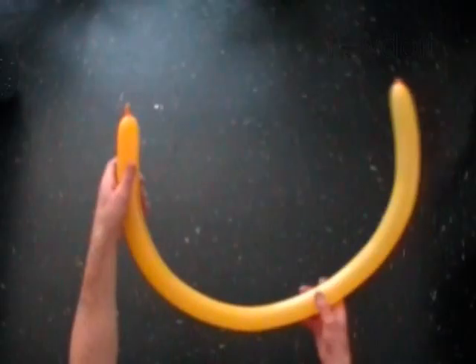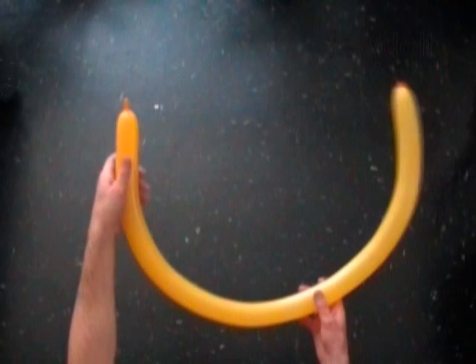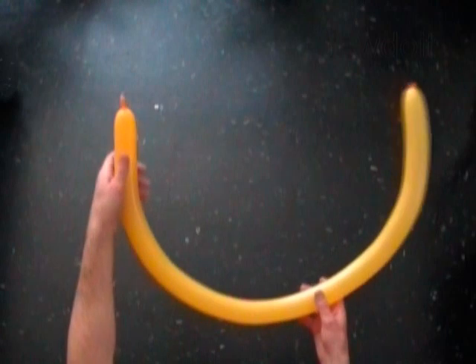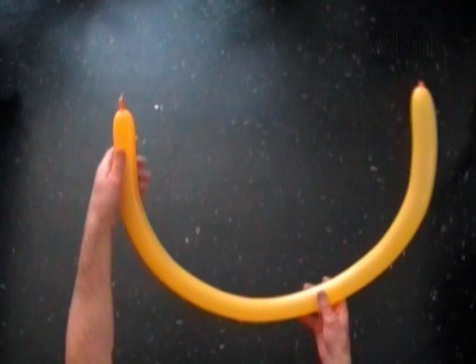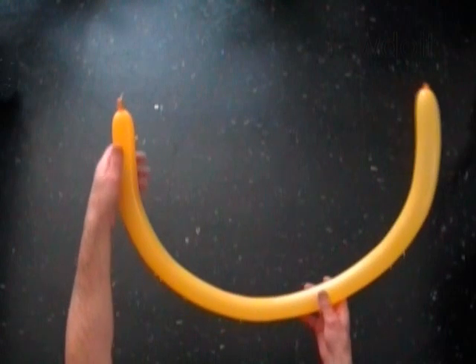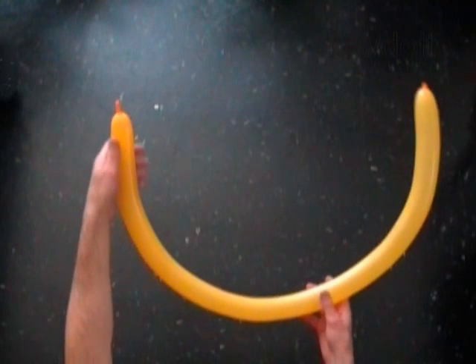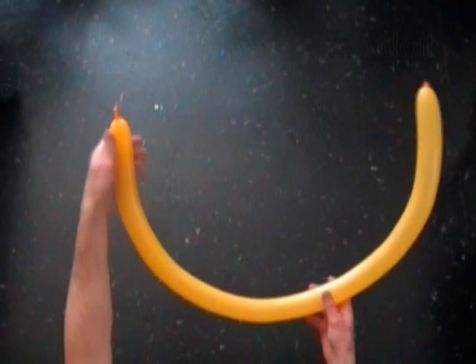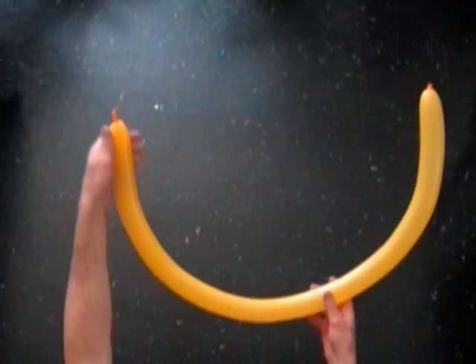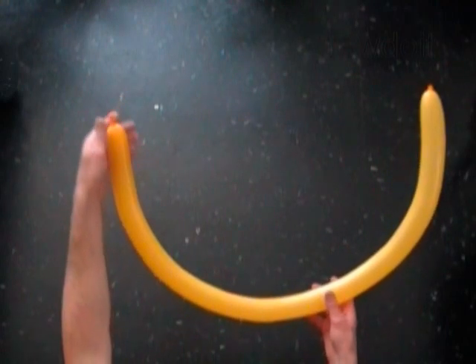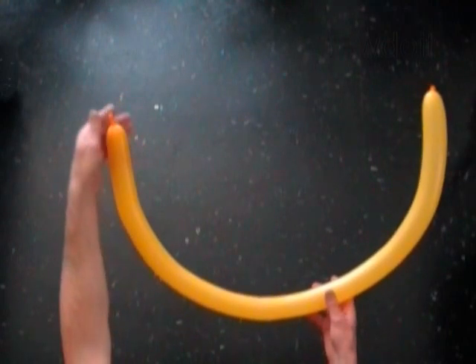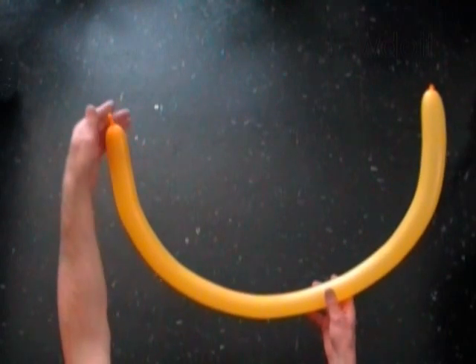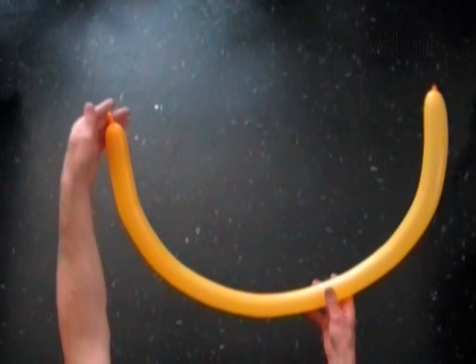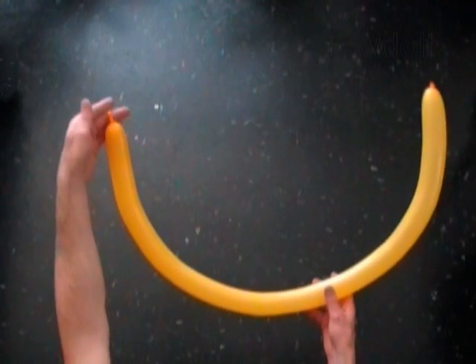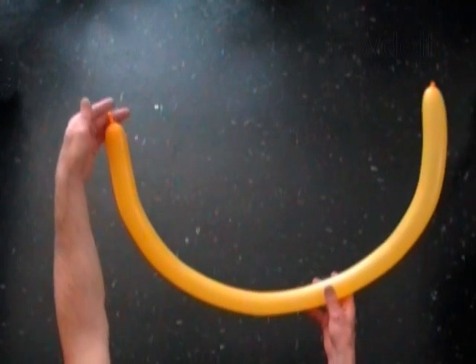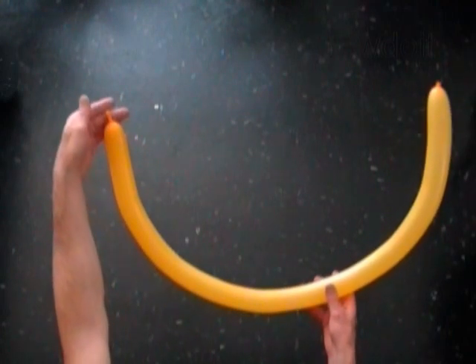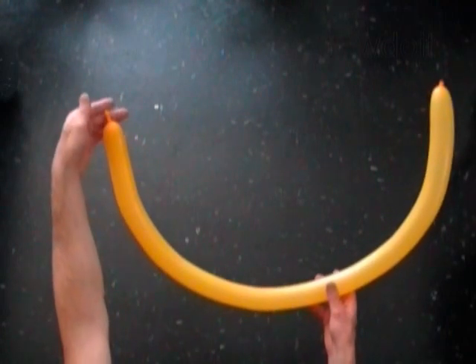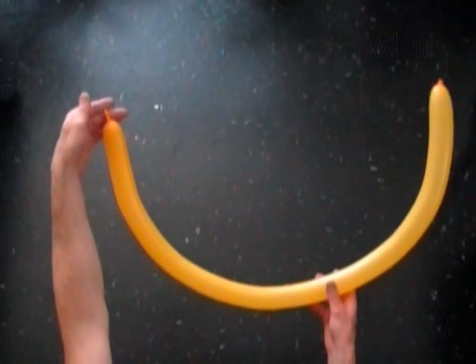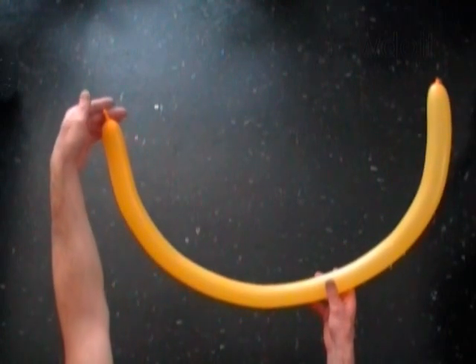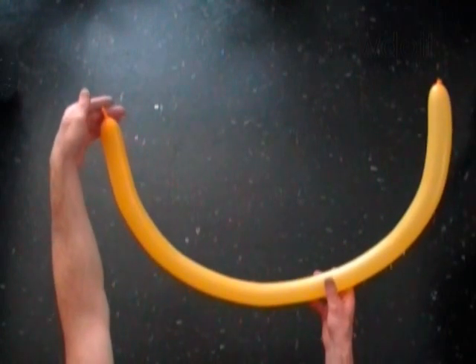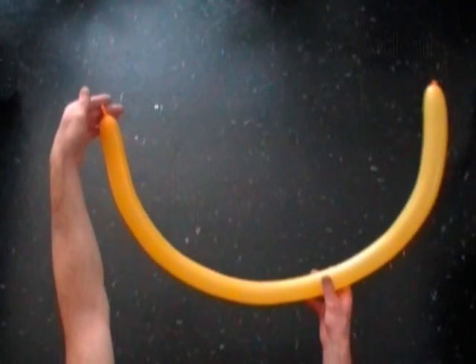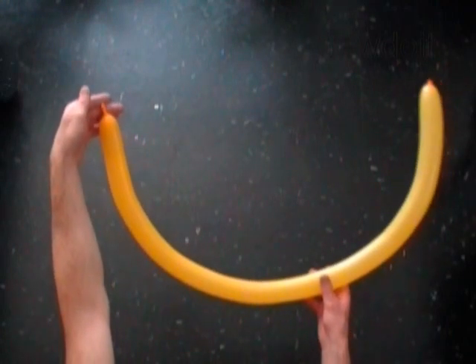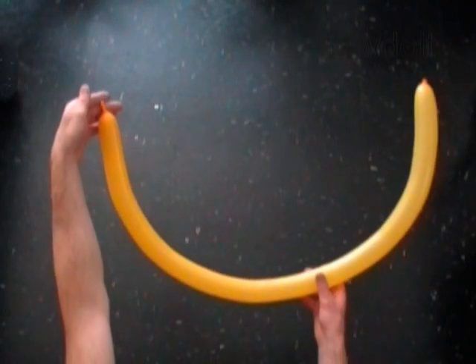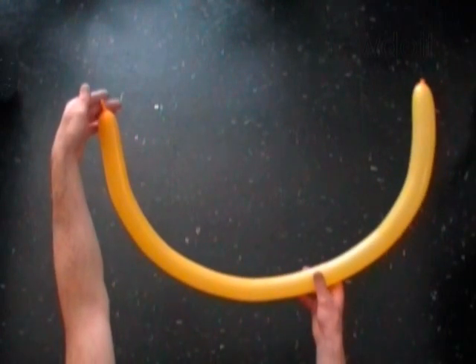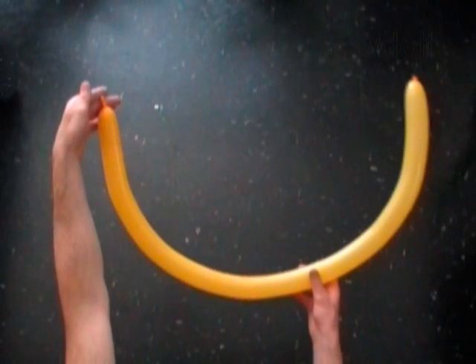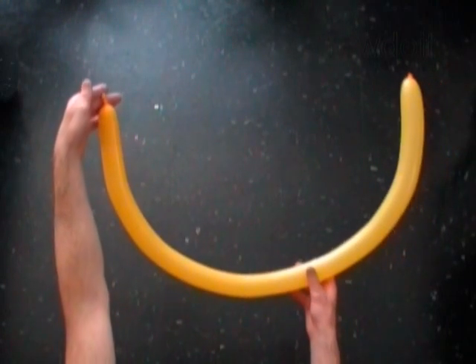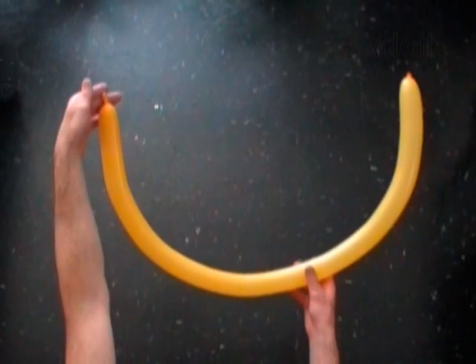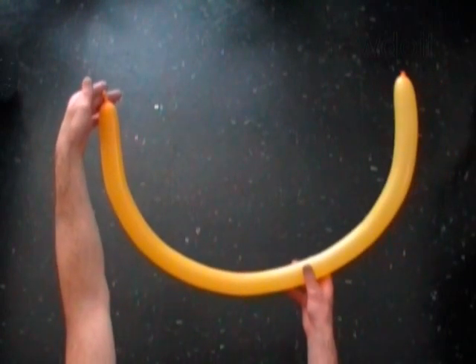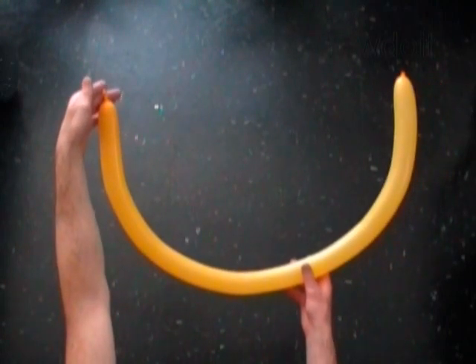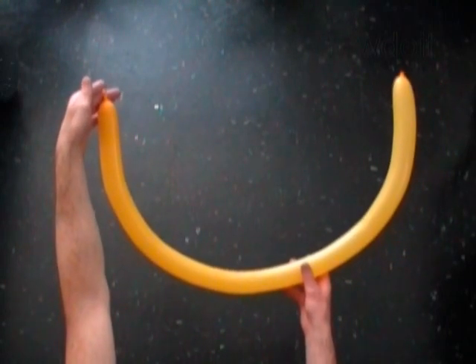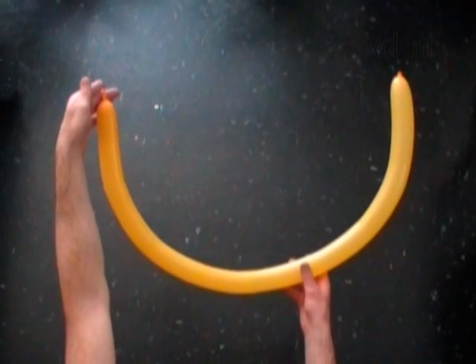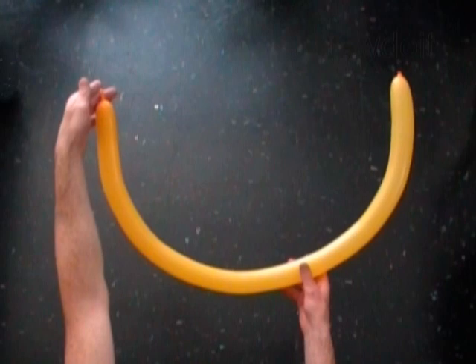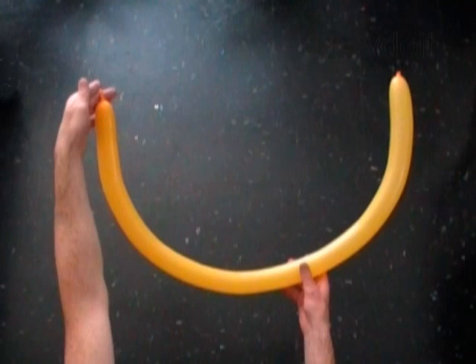Hello! We are going to make a six point star and we will use two balloons to make it.